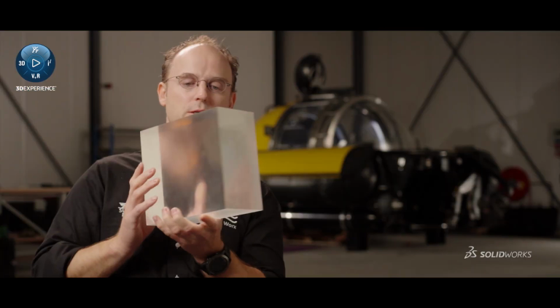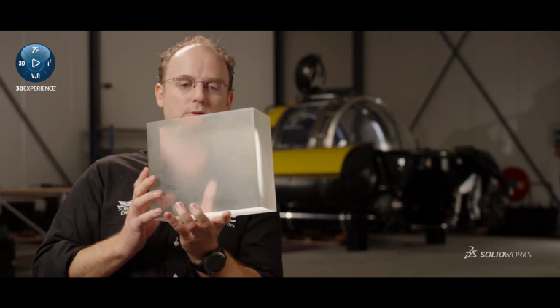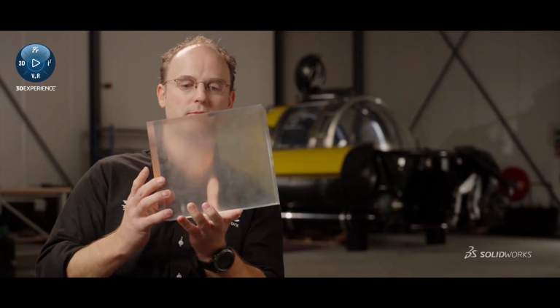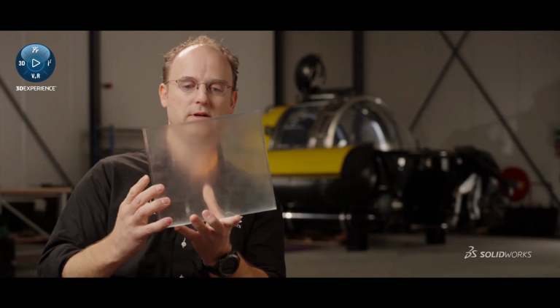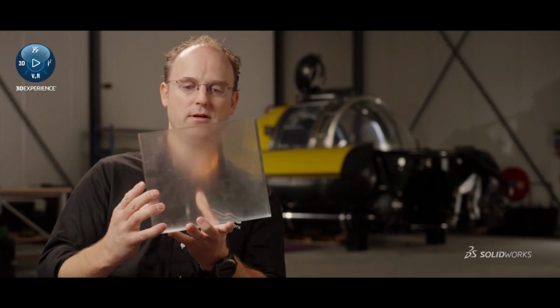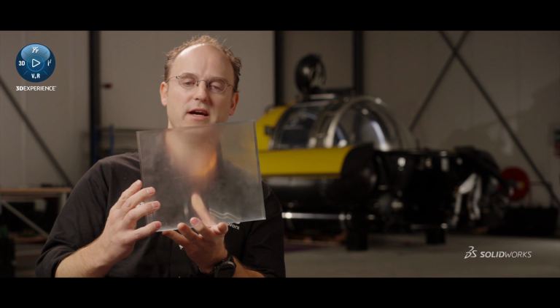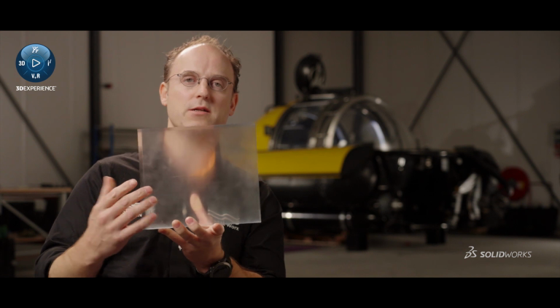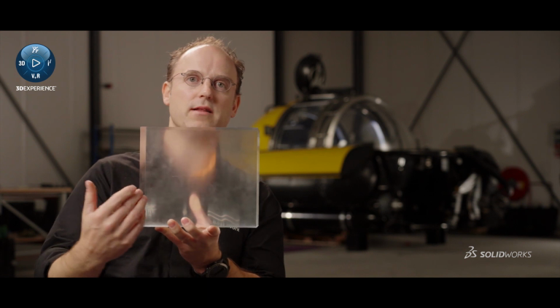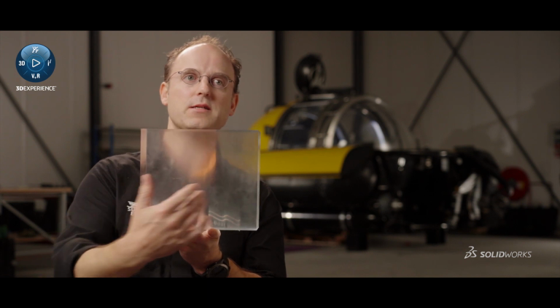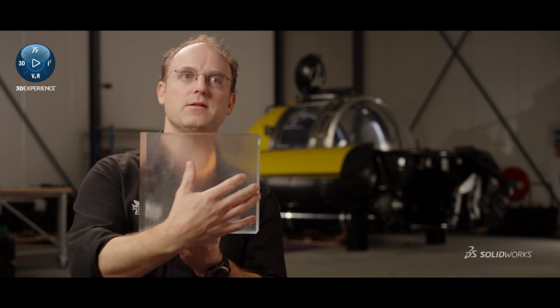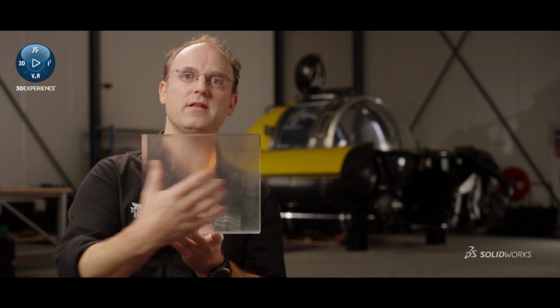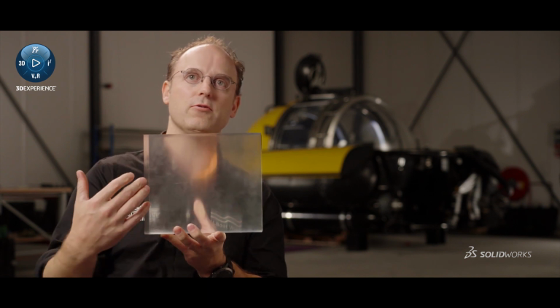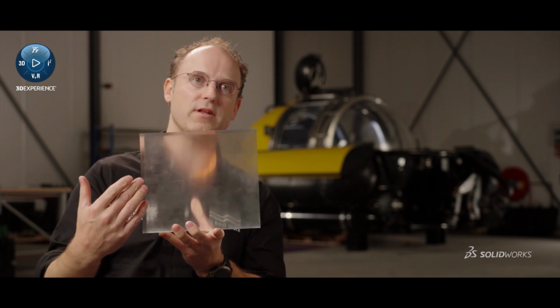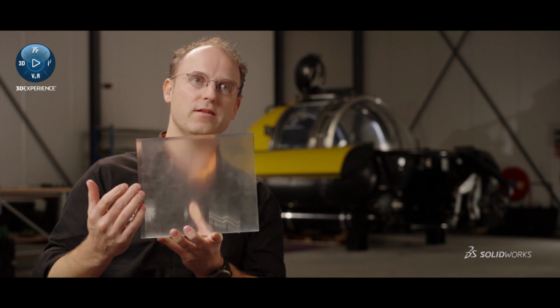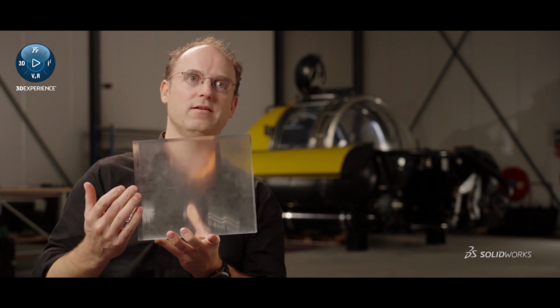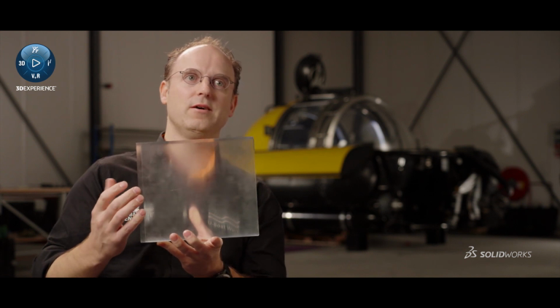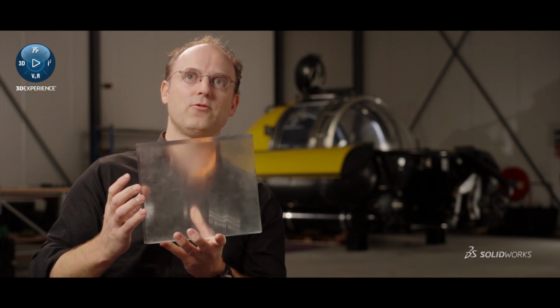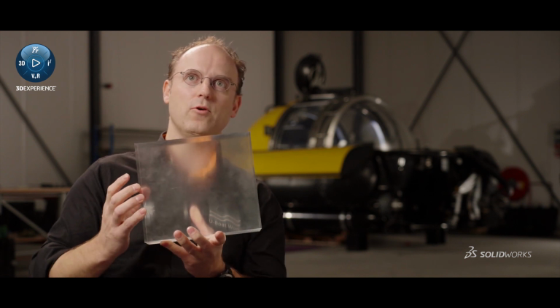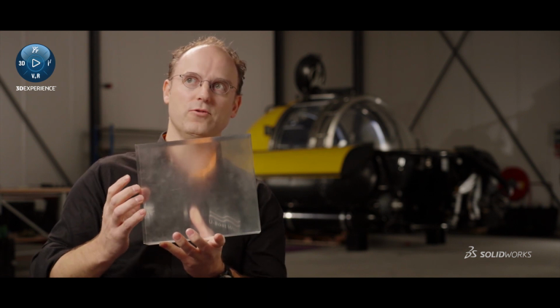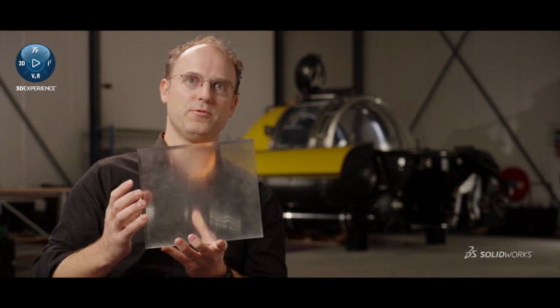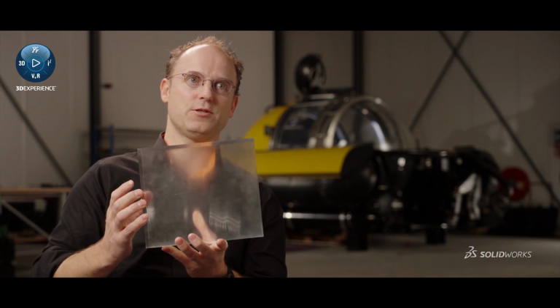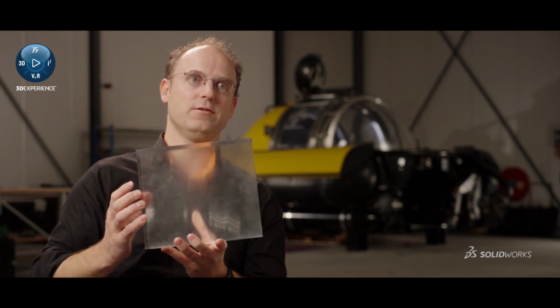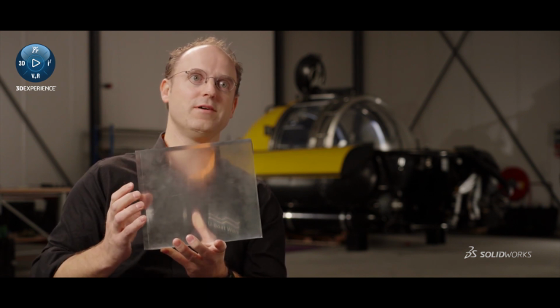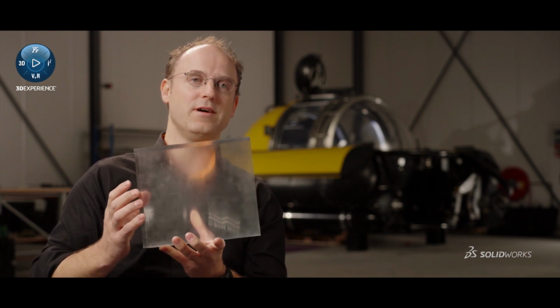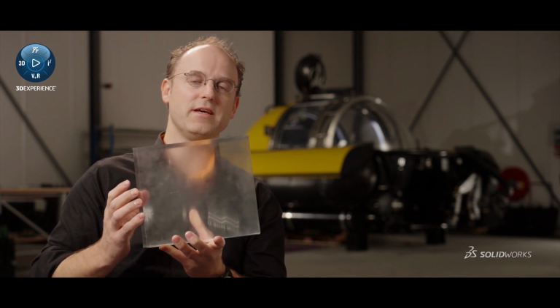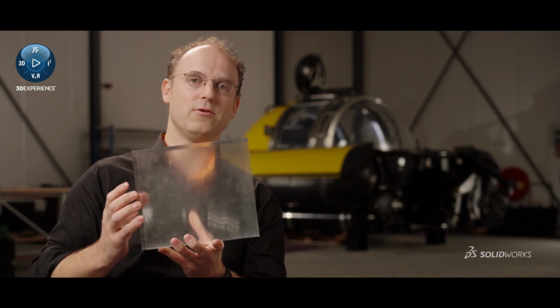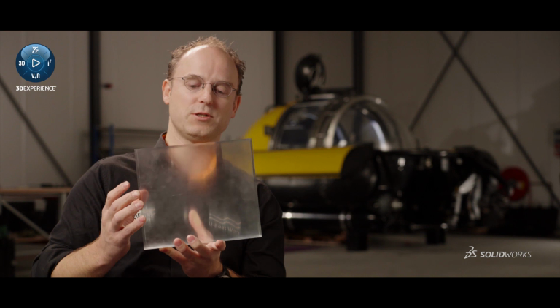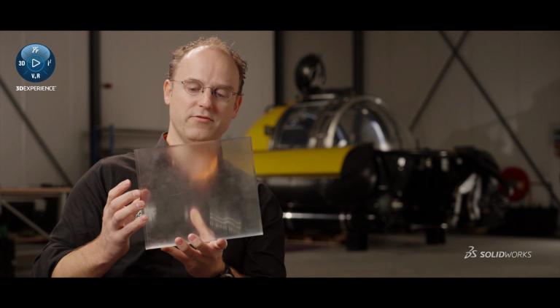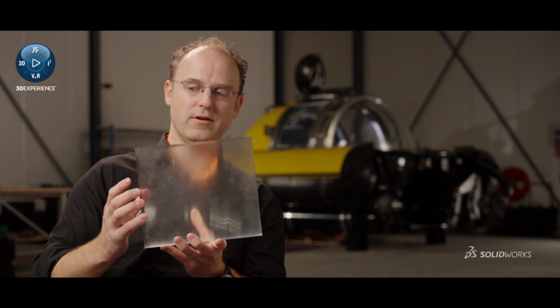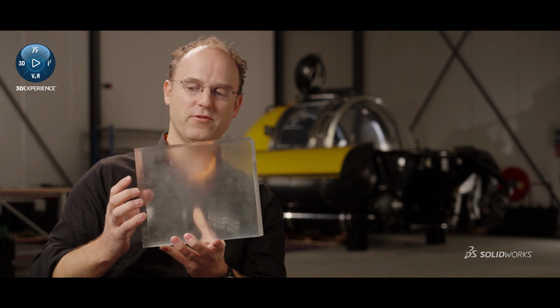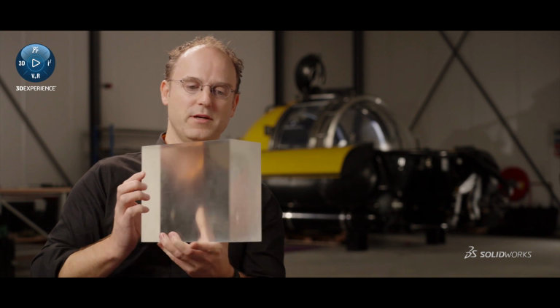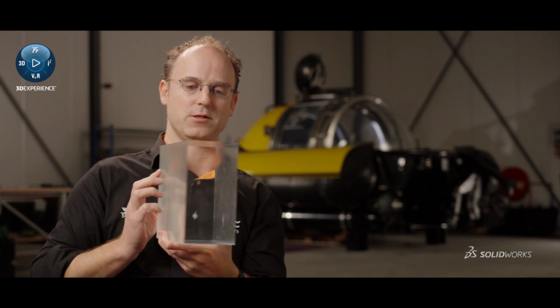Just to imagine that this is the material we need to hold the pressure and make it all safe for the passengers.